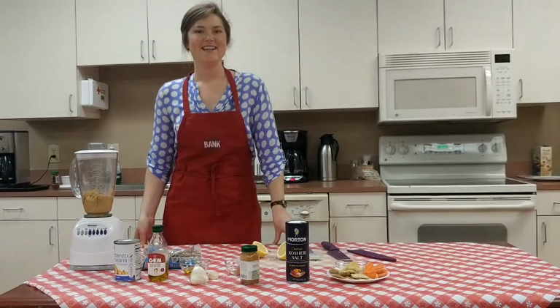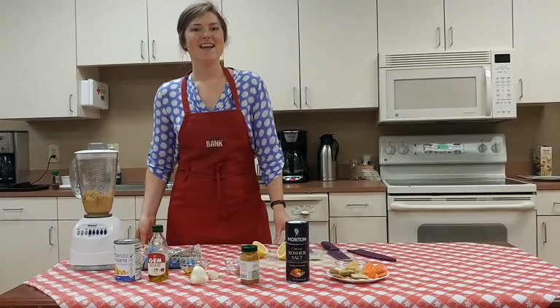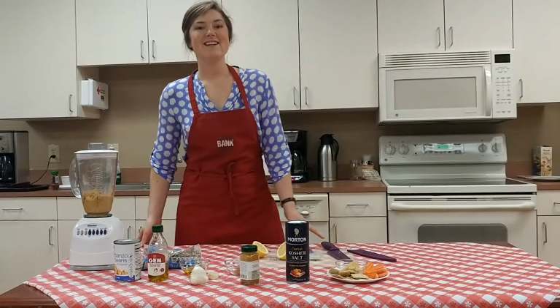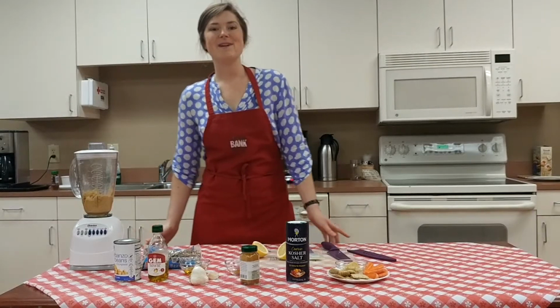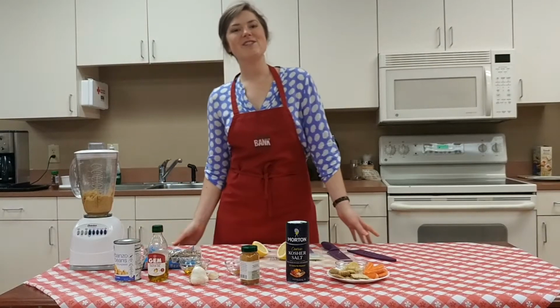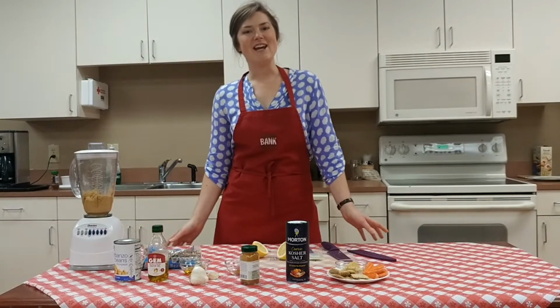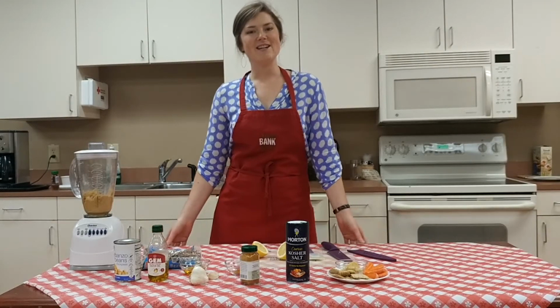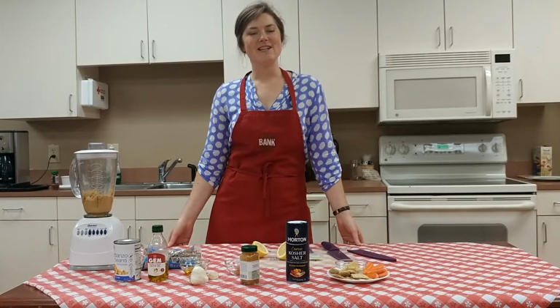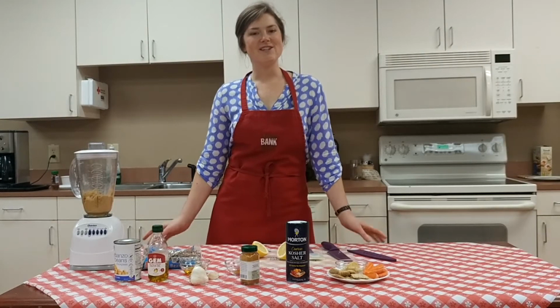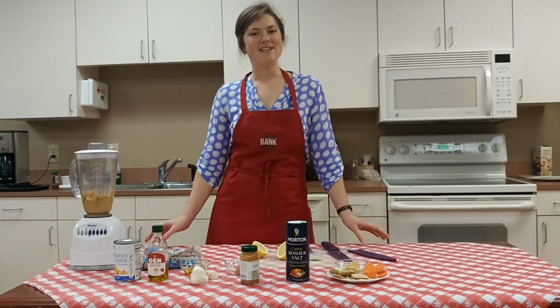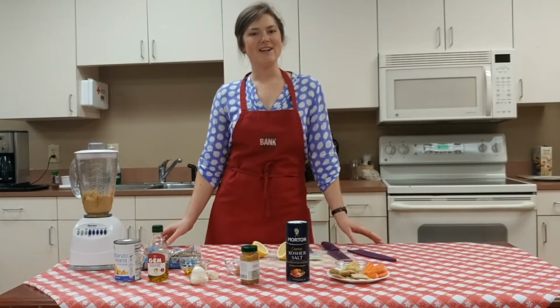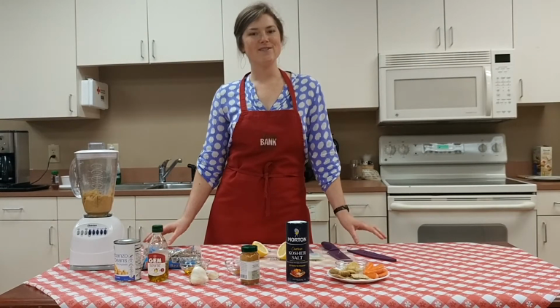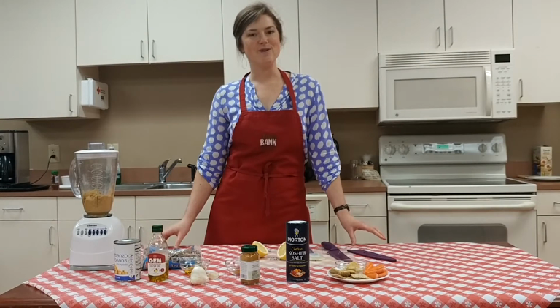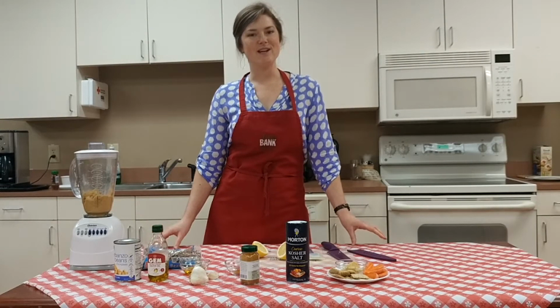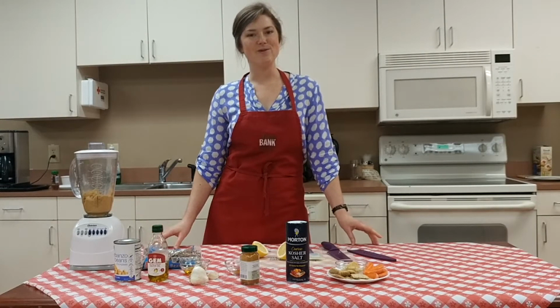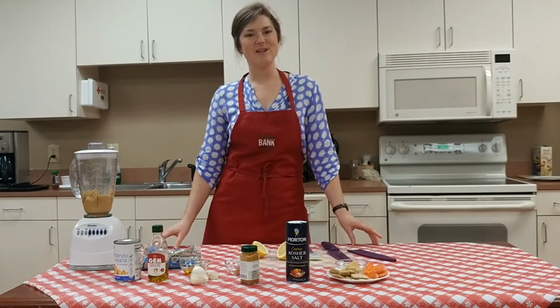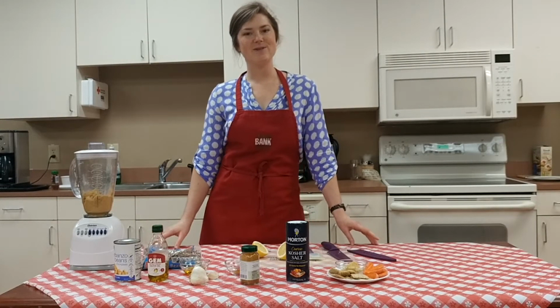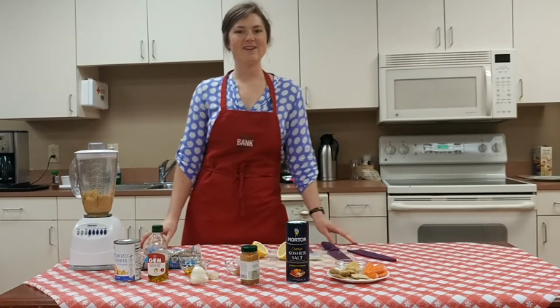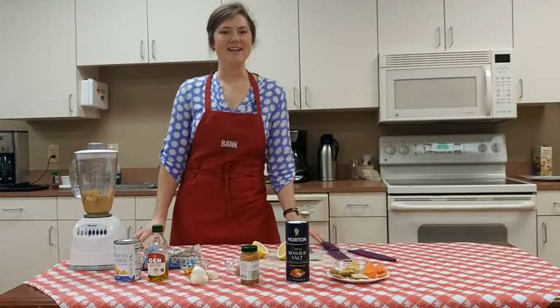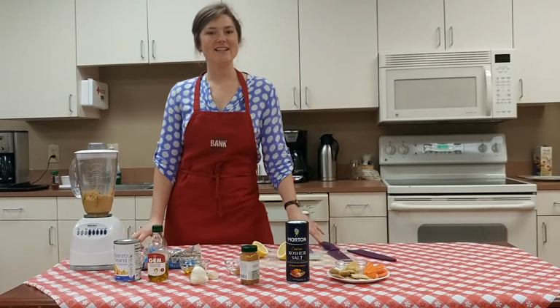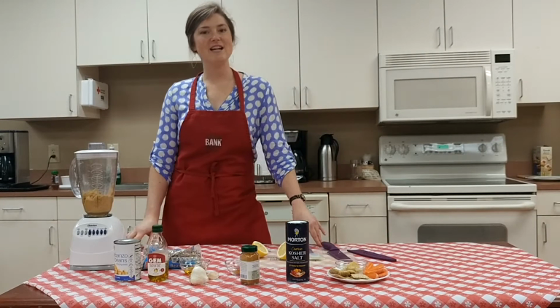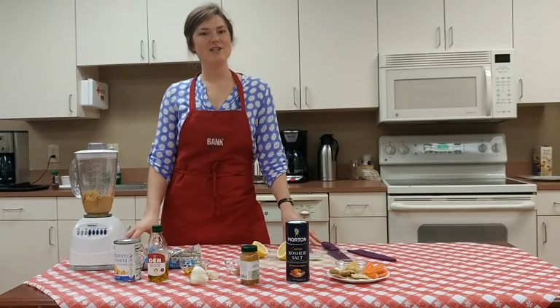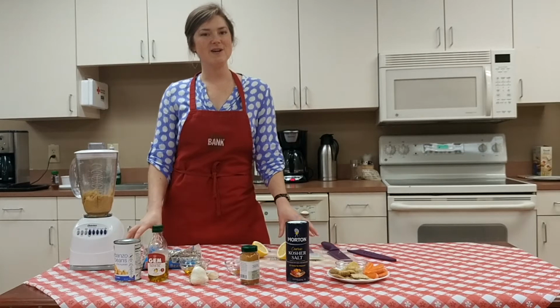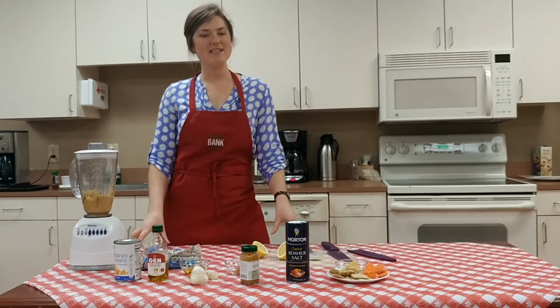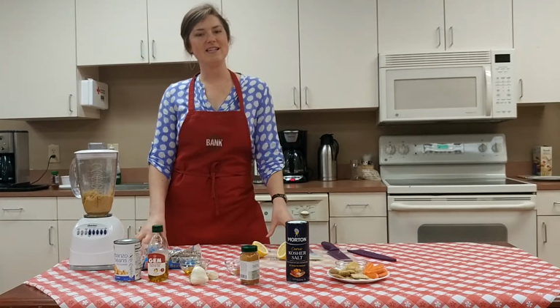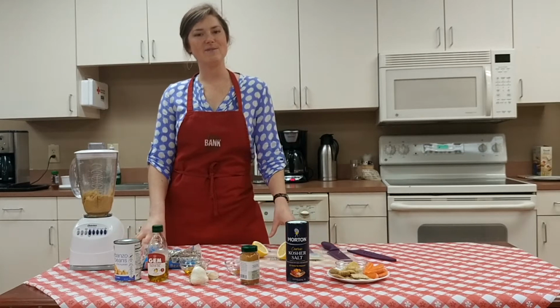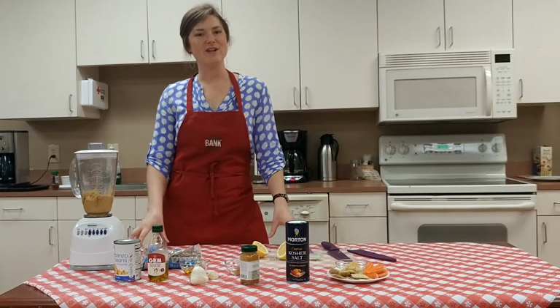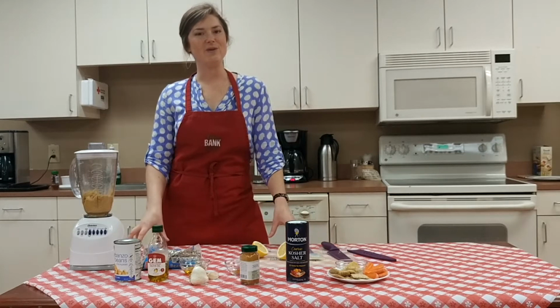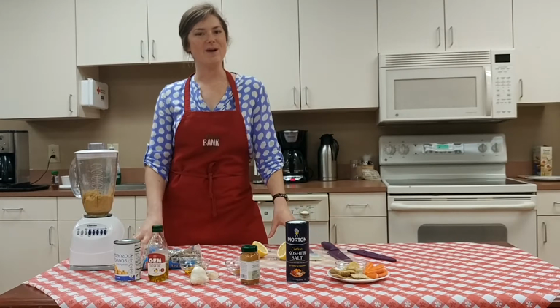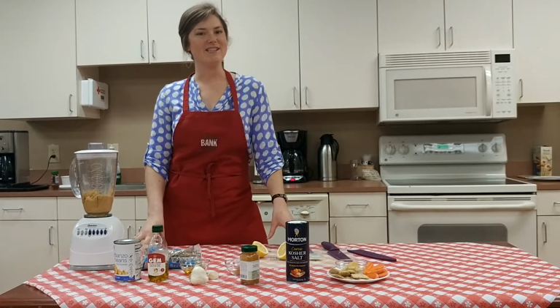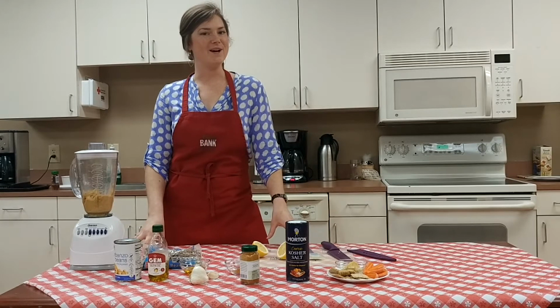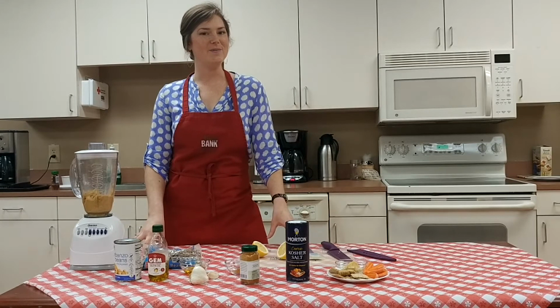Hey there, my name is Jane. I'm a dietitian at Second Harvest Food Bank of Northwest North Carolina, and today I'm going to show you how easy it is to make your own hummus at home.